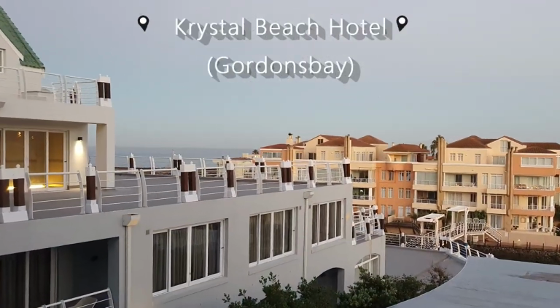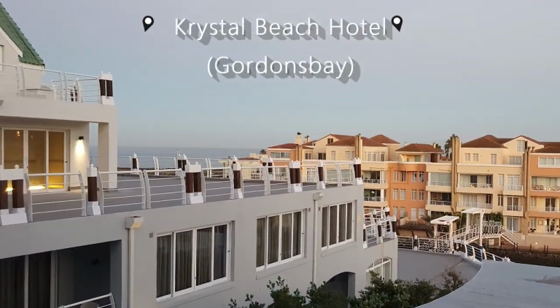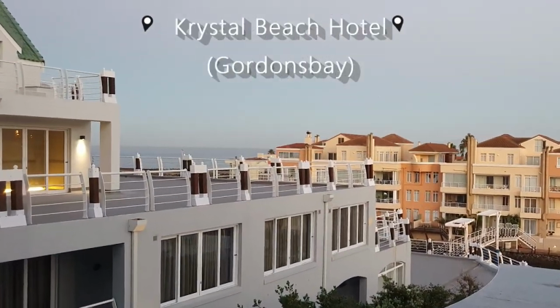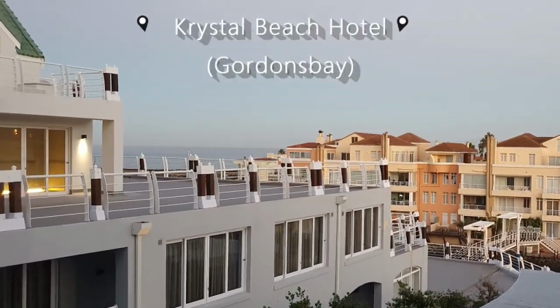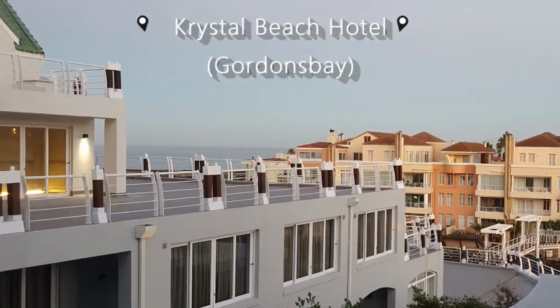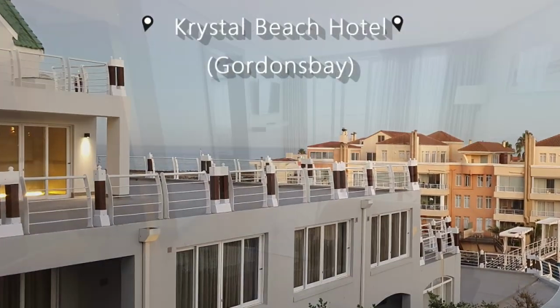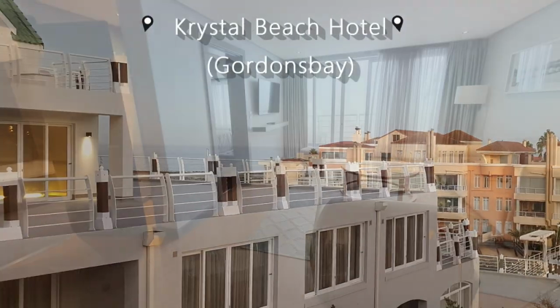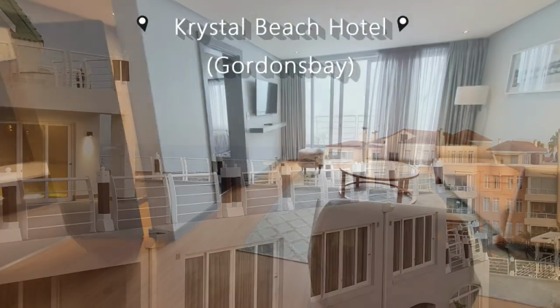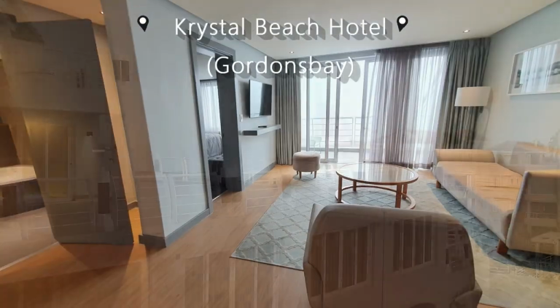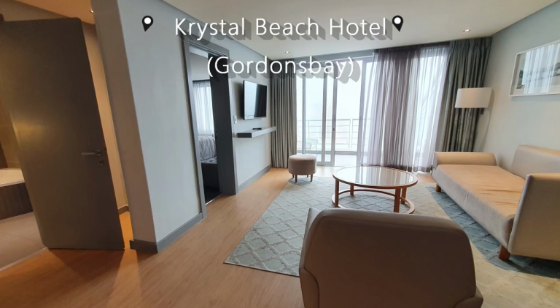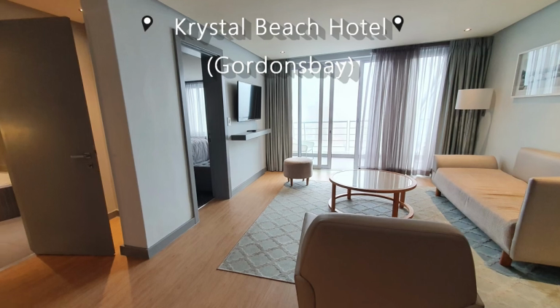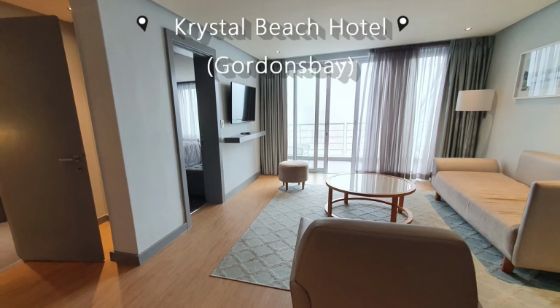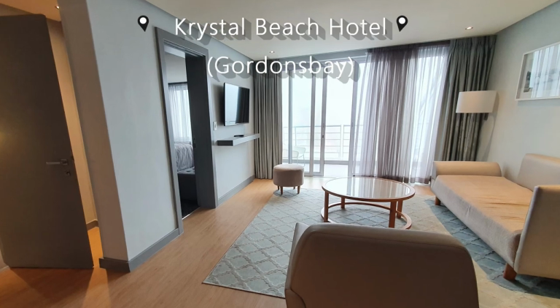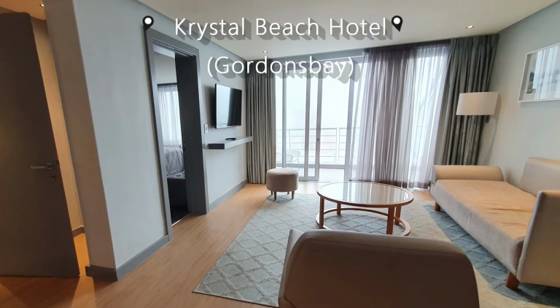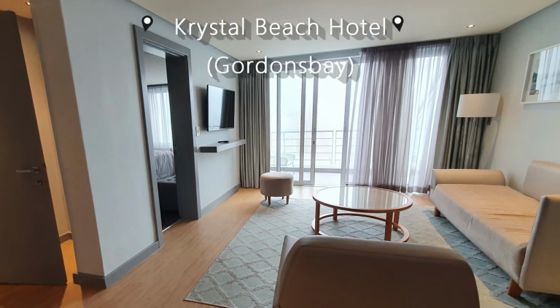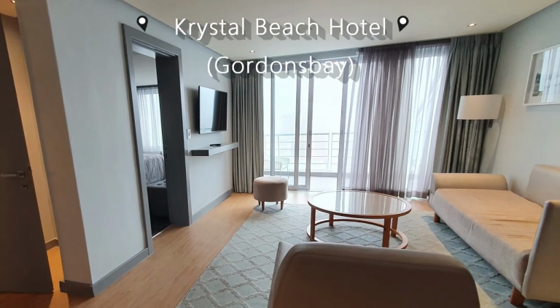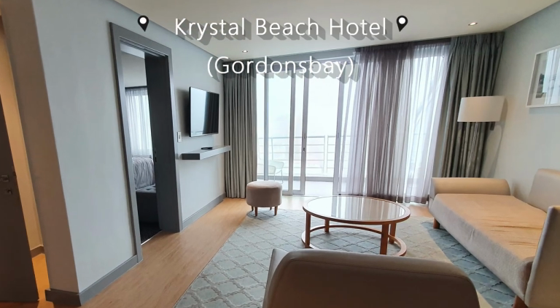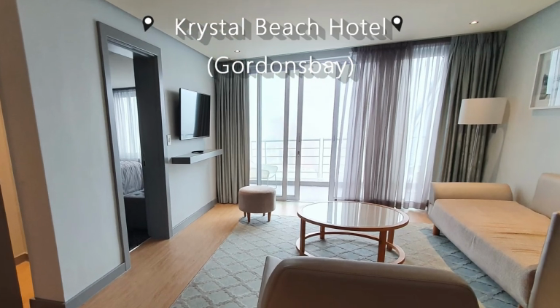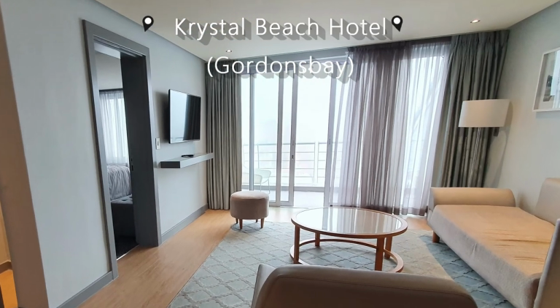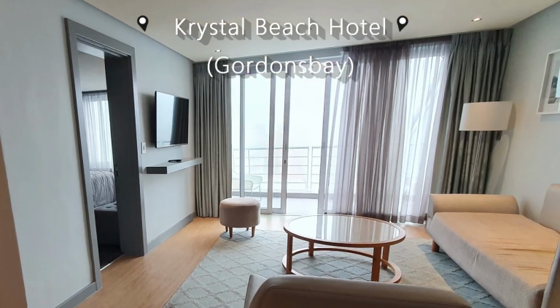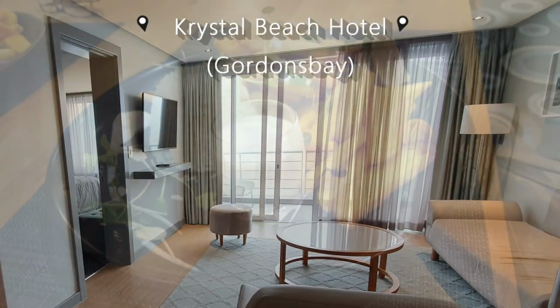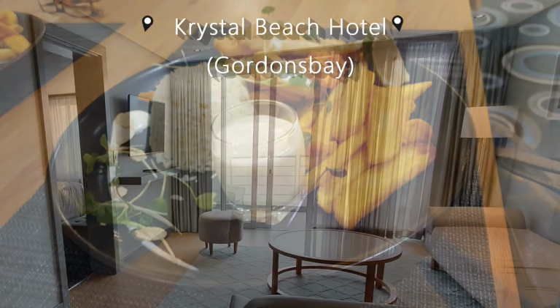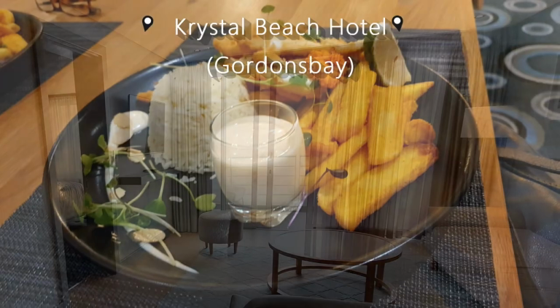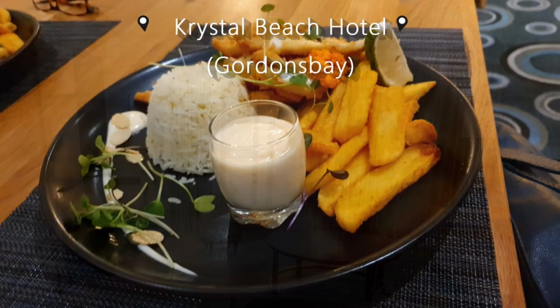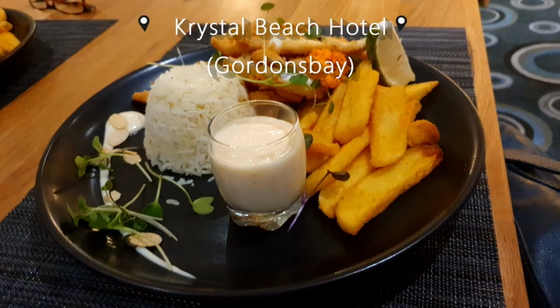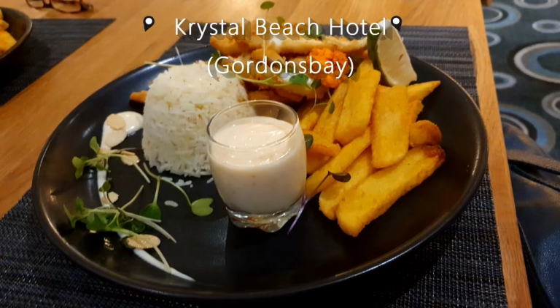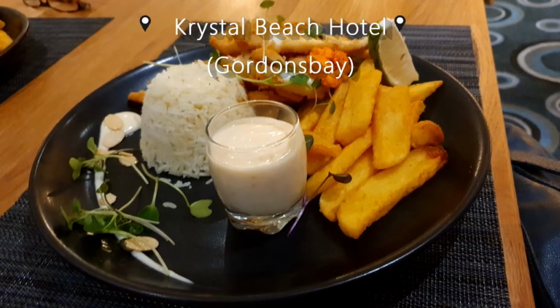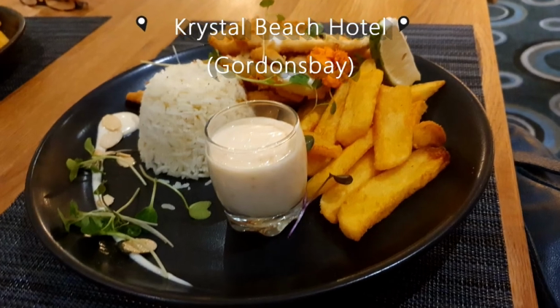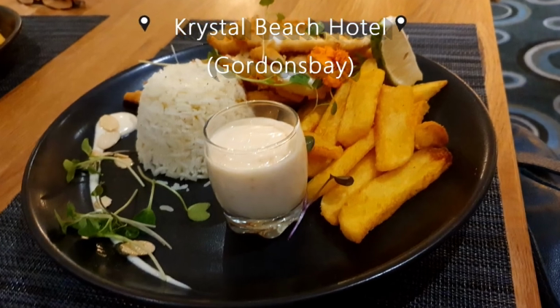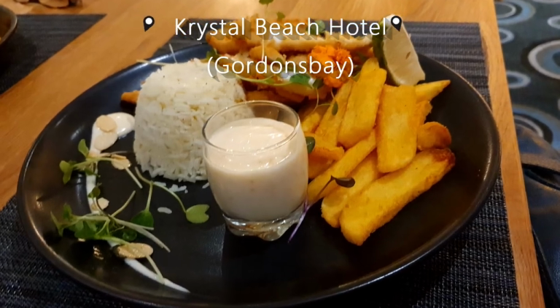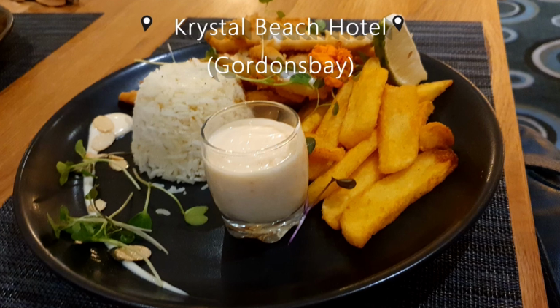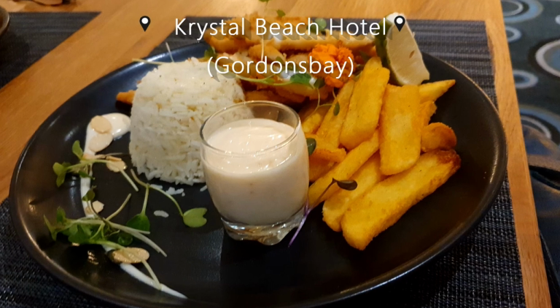We had an enjoyable two-day stay at the 4-star Crystal Beach Hotel in Gordon's Bay and had some excellent meals in the onsite restaurant.